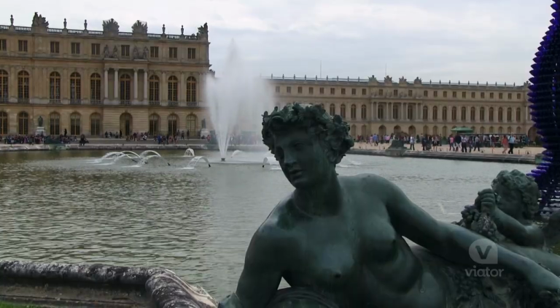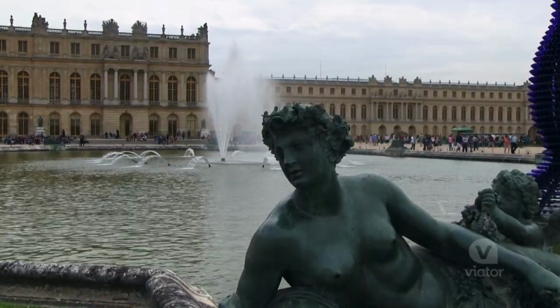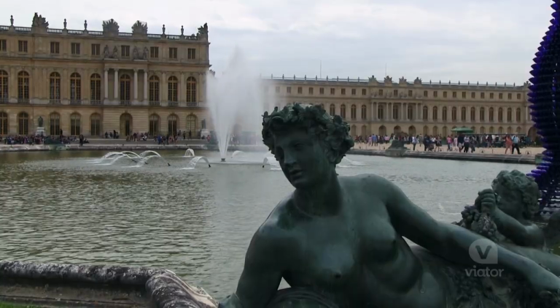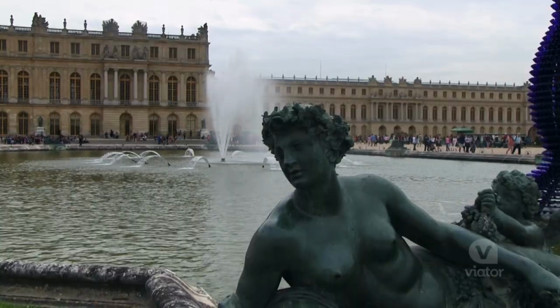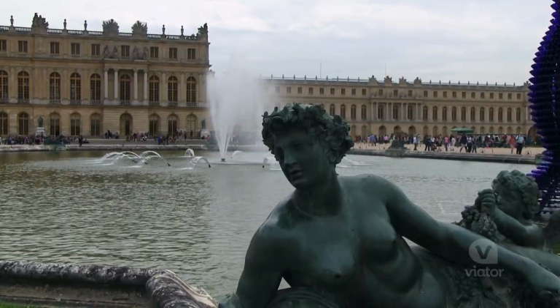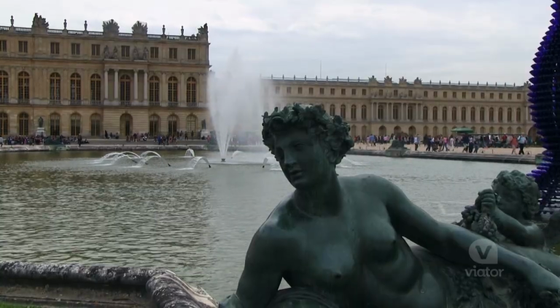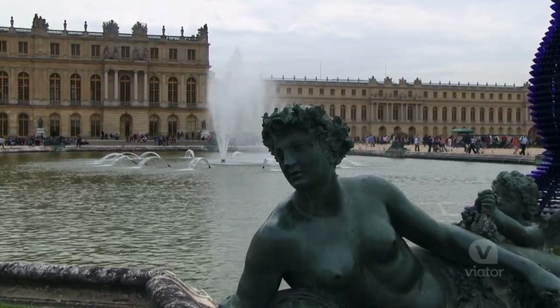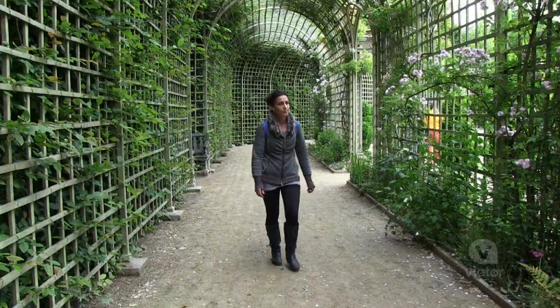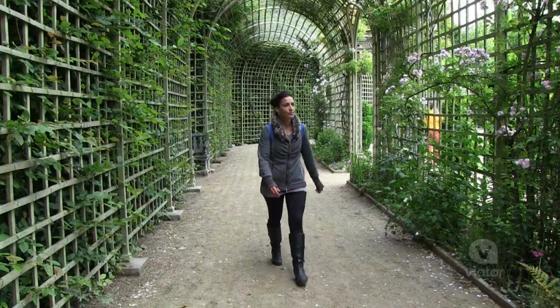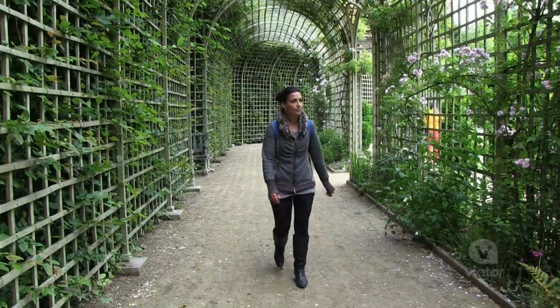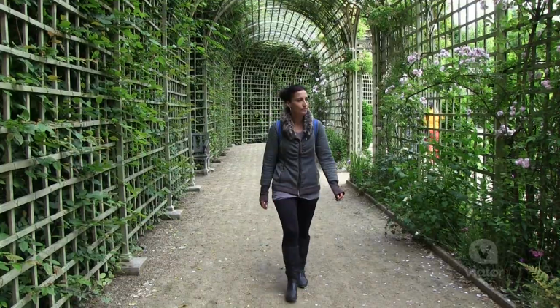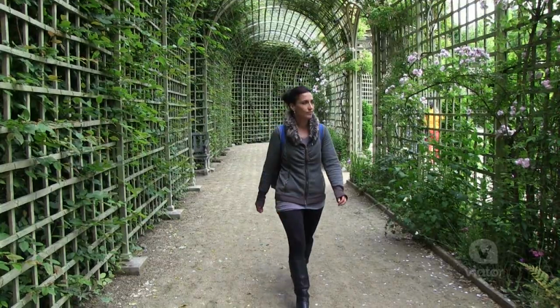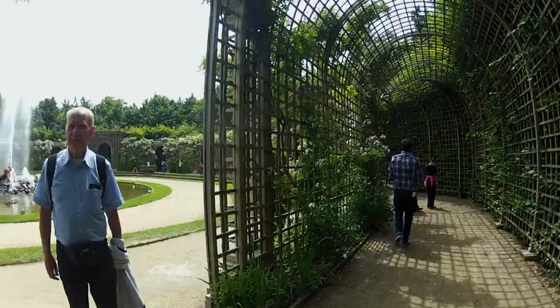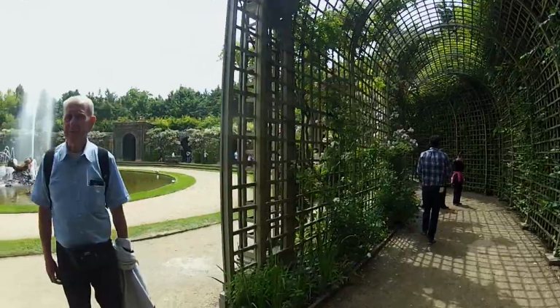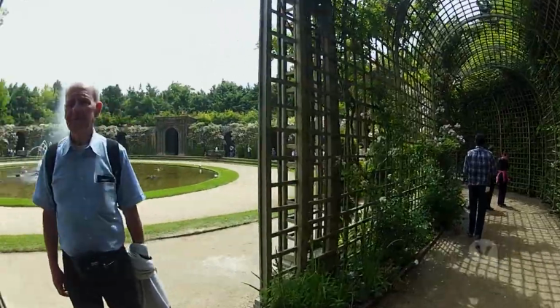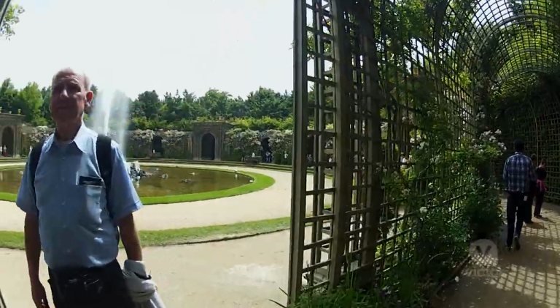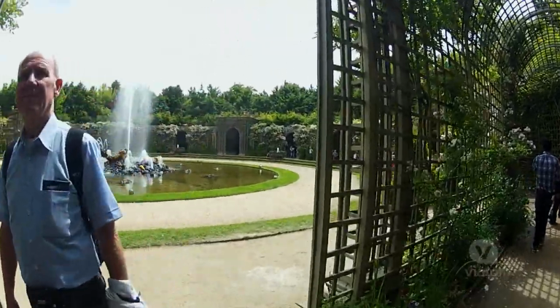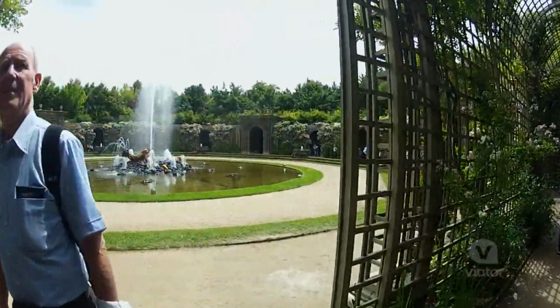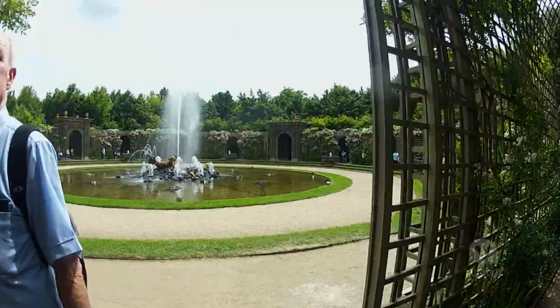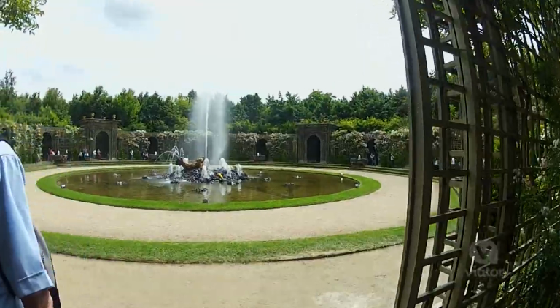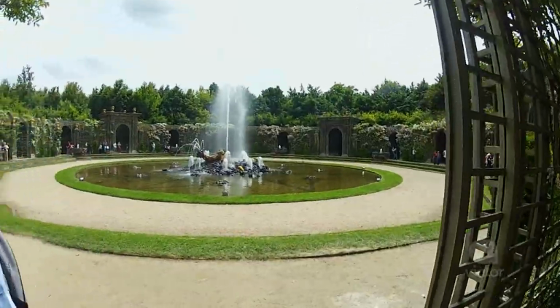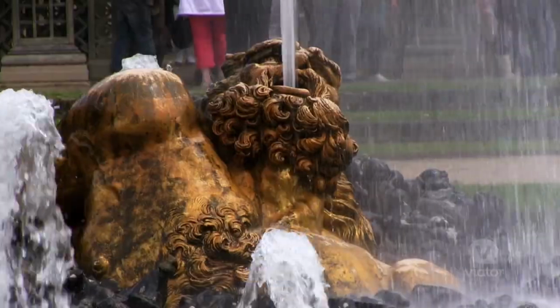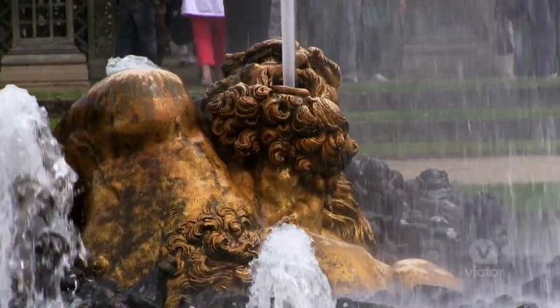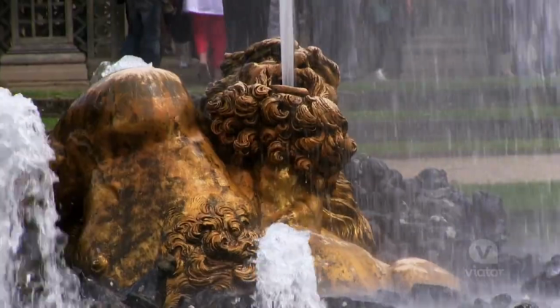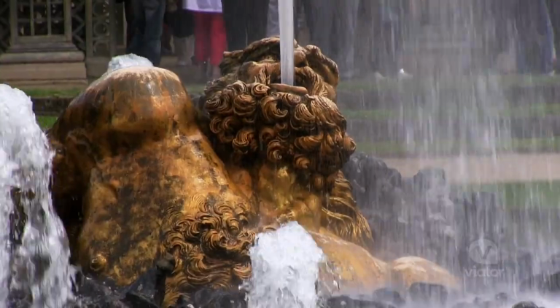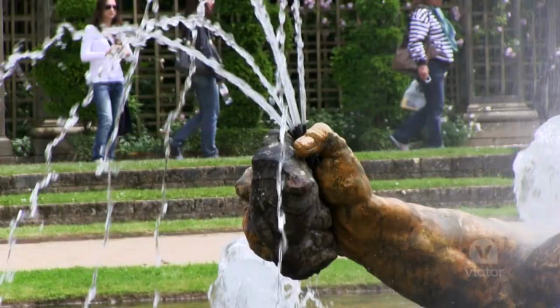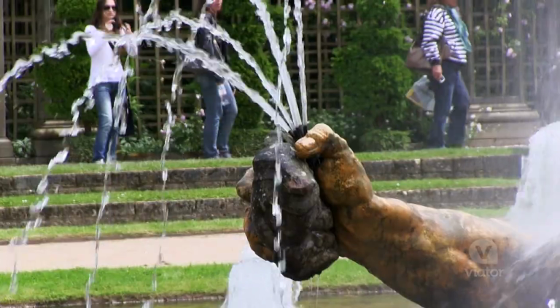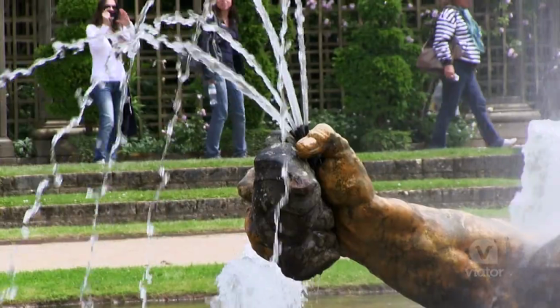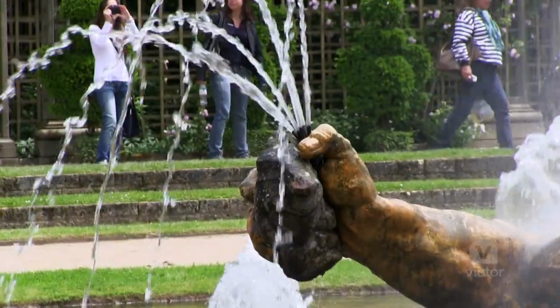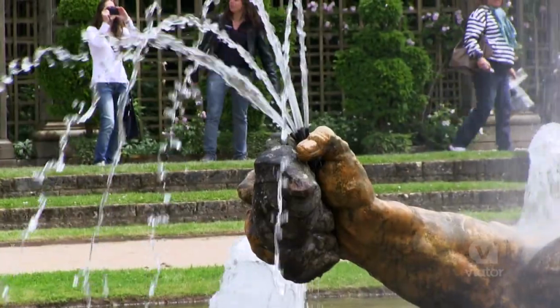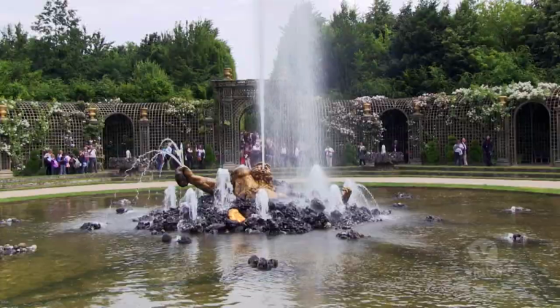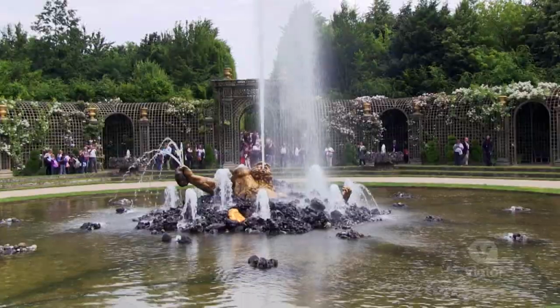You have these main fountains, but then you wander around the little labyrinth and you find these little hidden gems like this one right here.